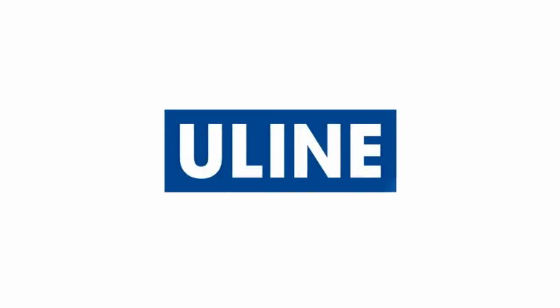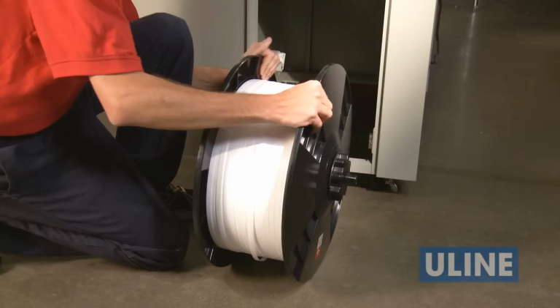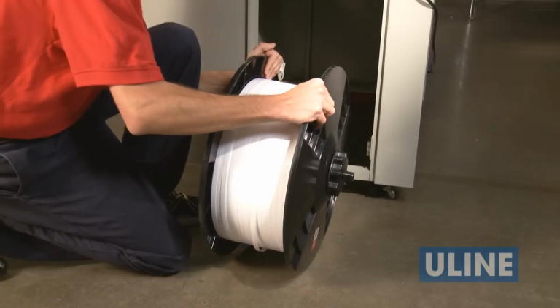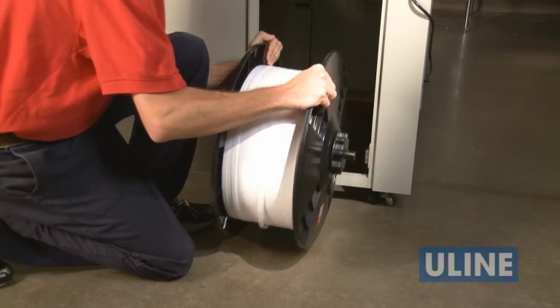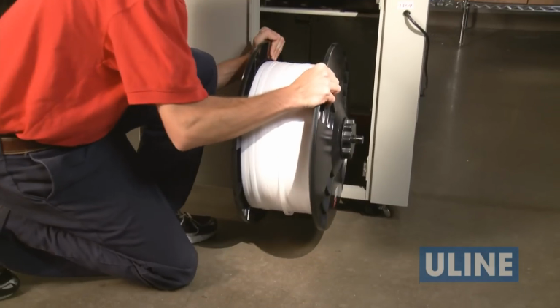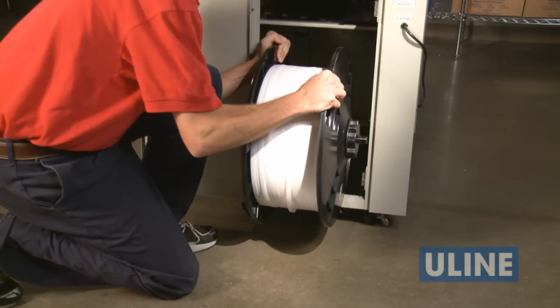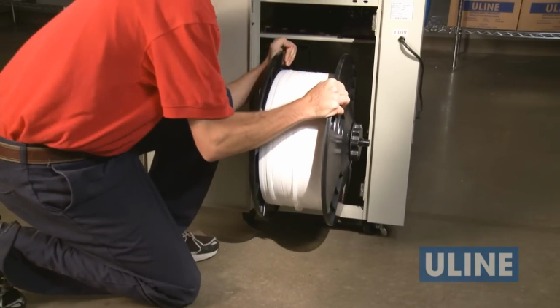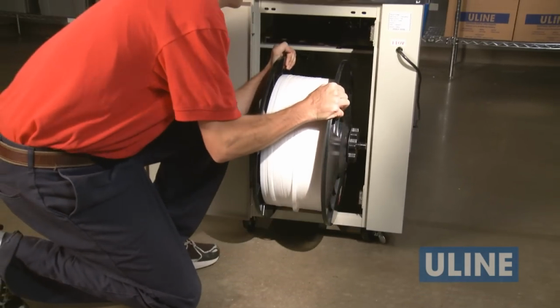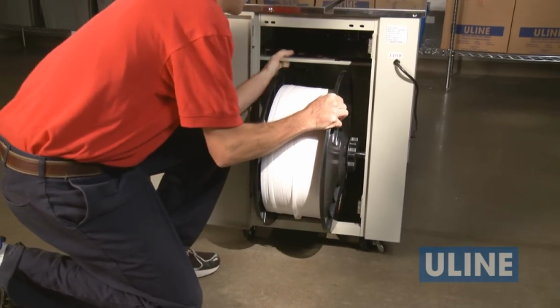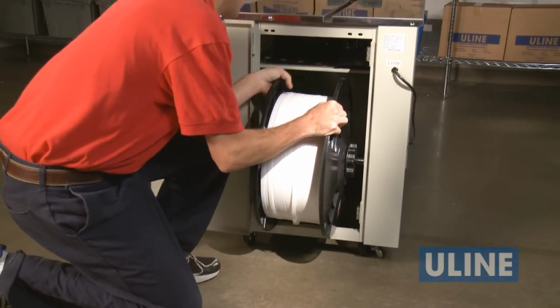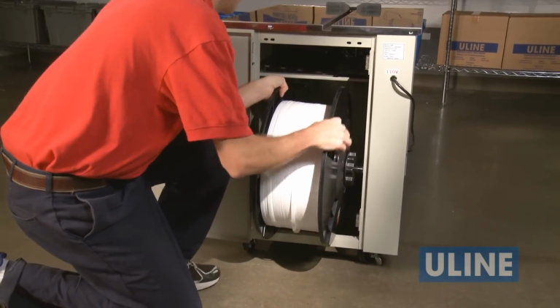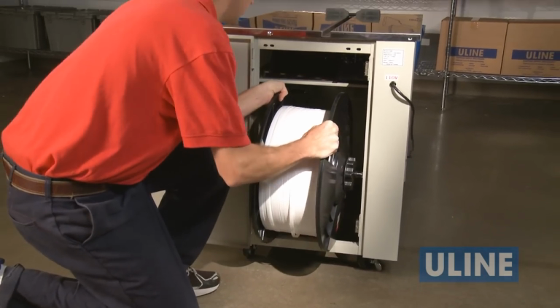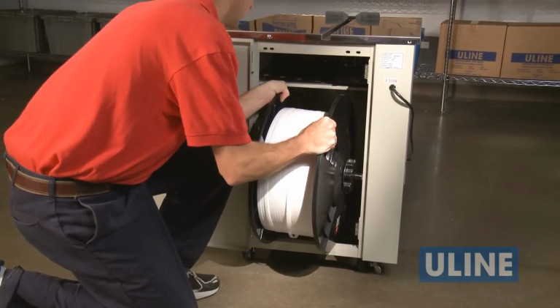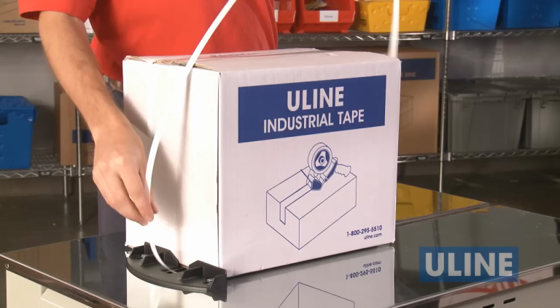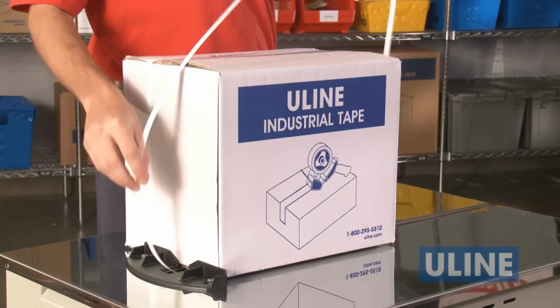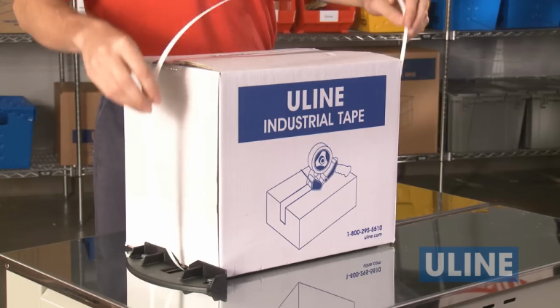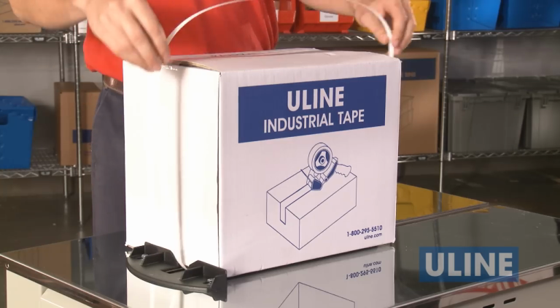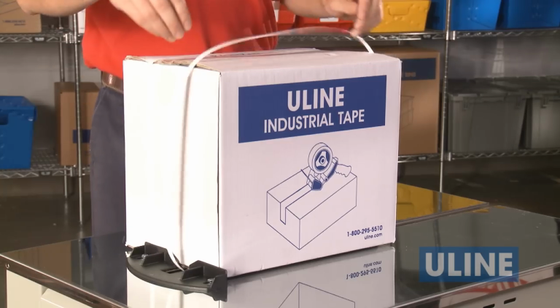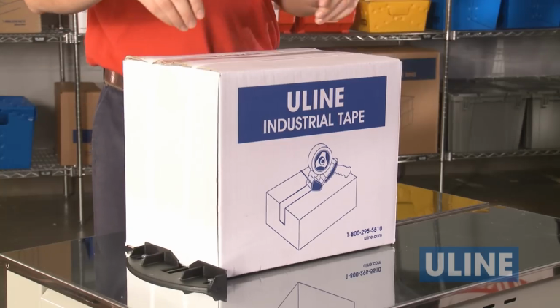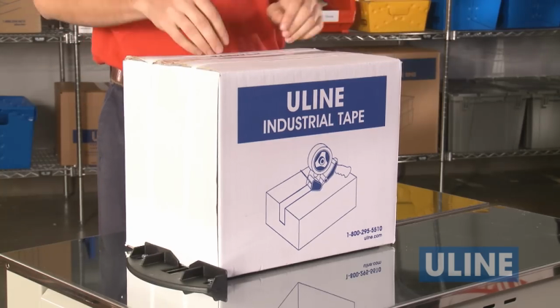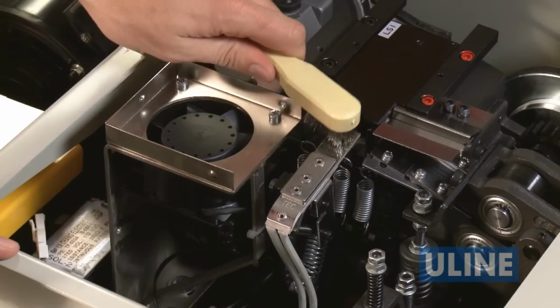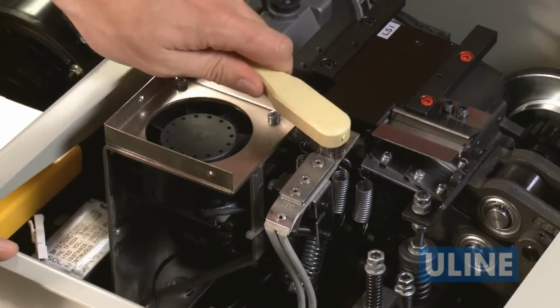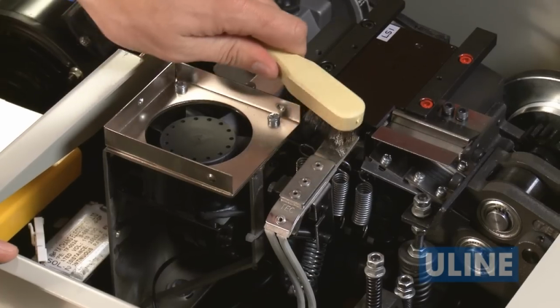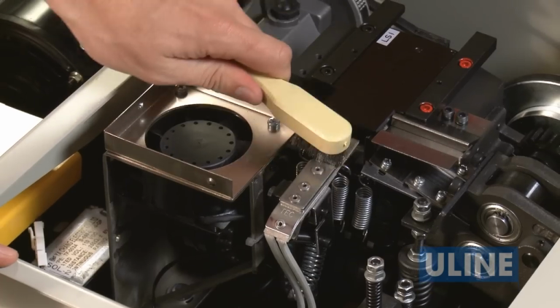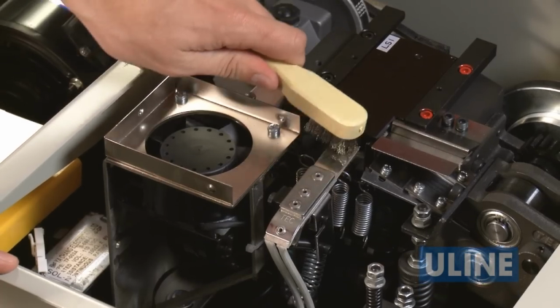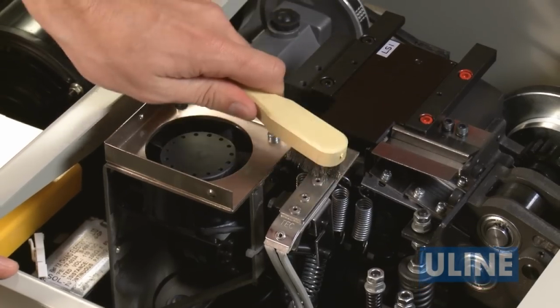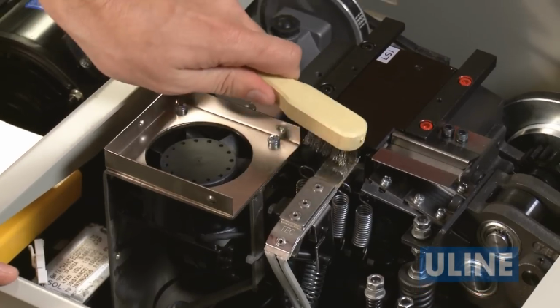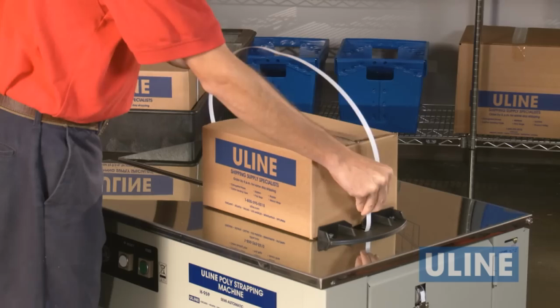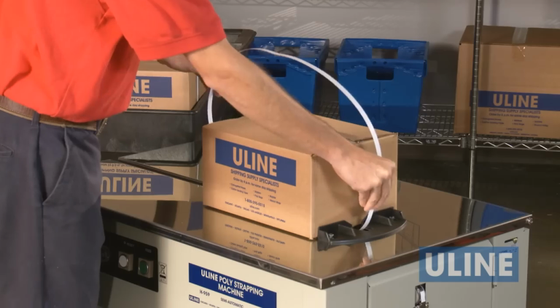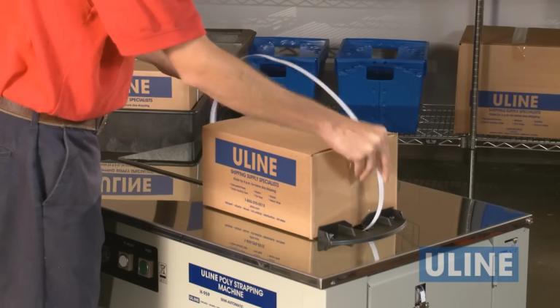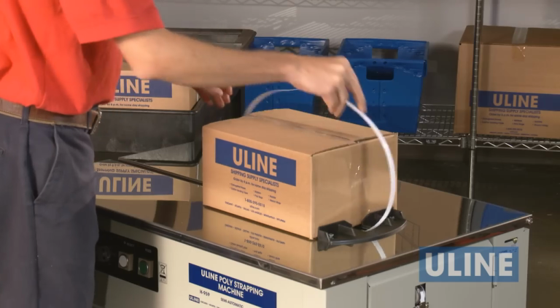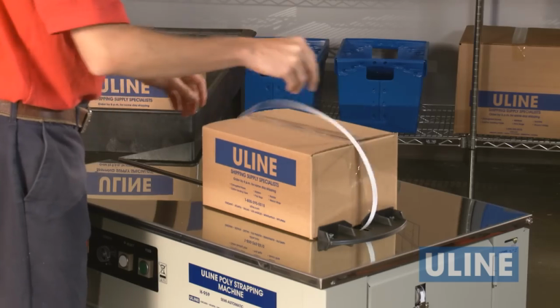The following video will demonstrate the setup, operation, and routine maintenance of the Uline Strapping Machine.